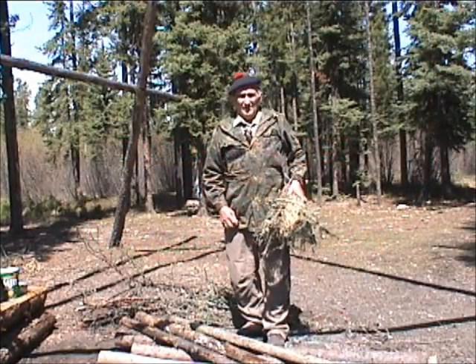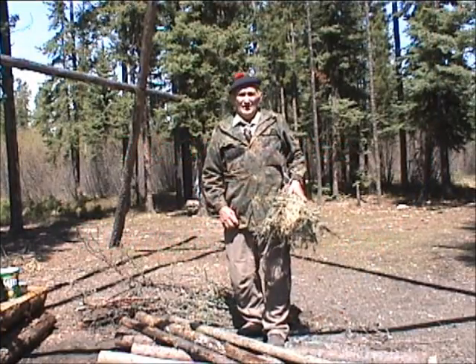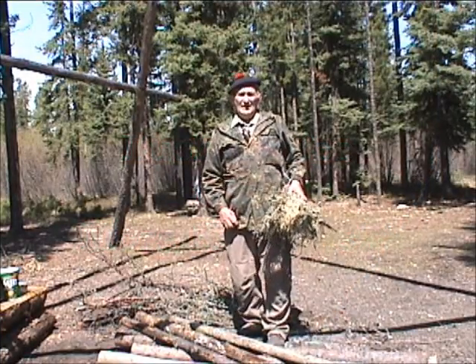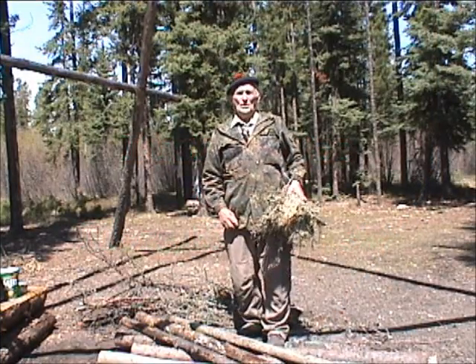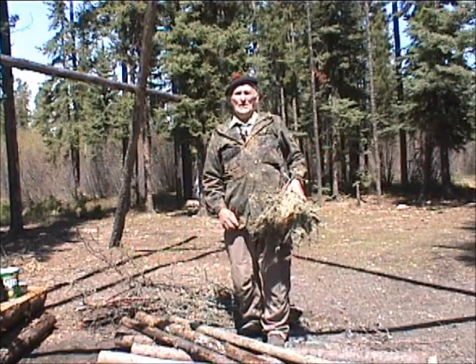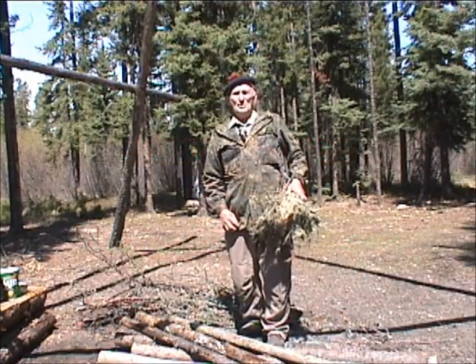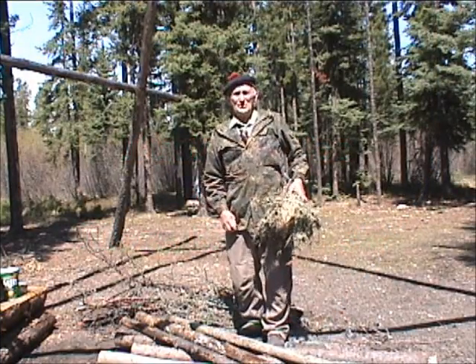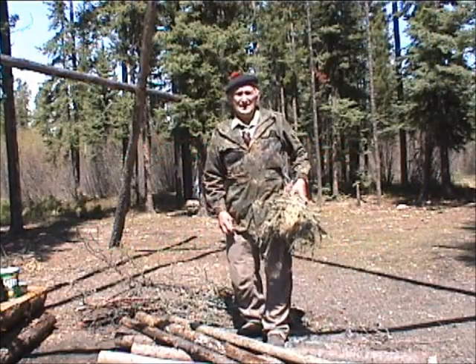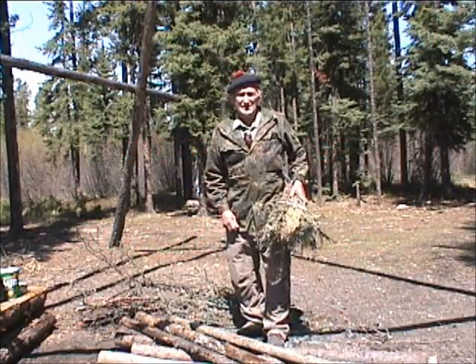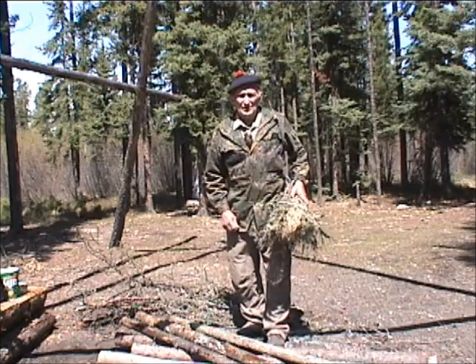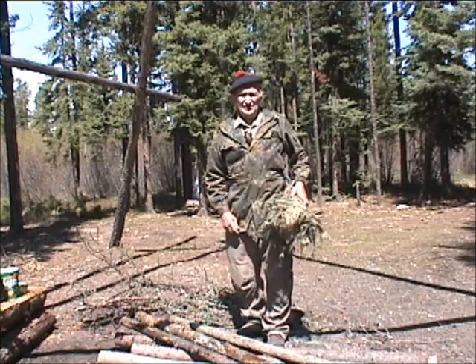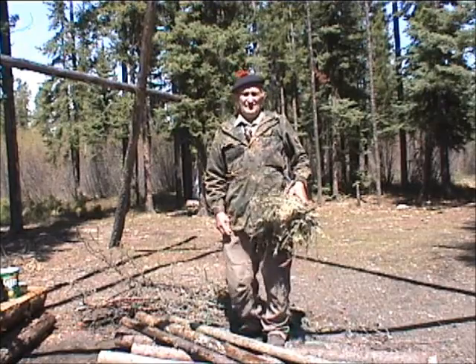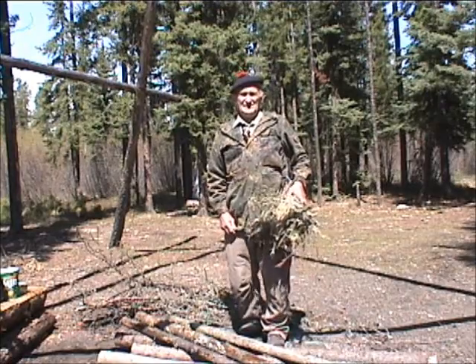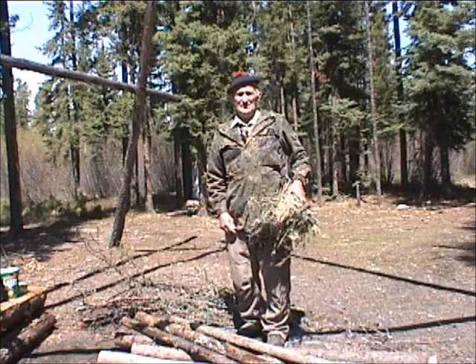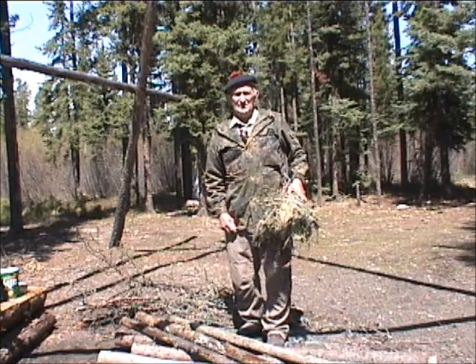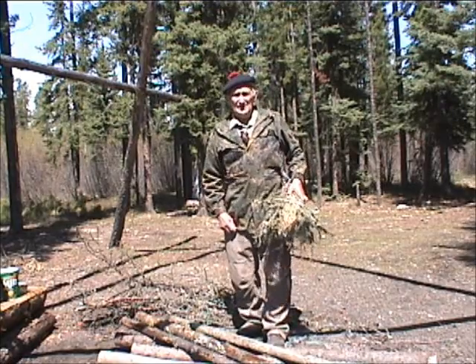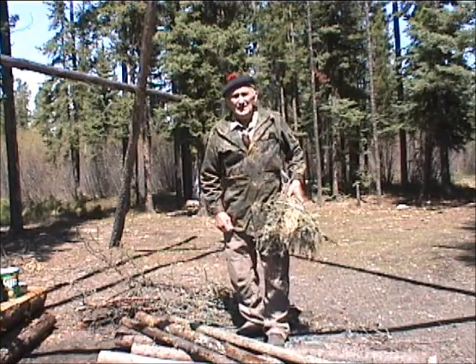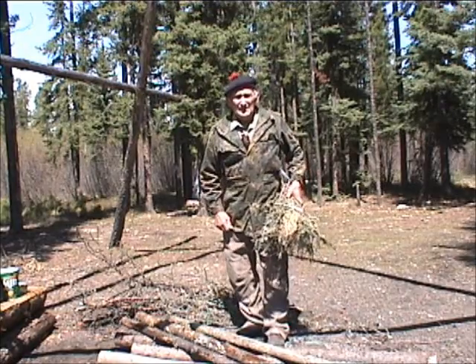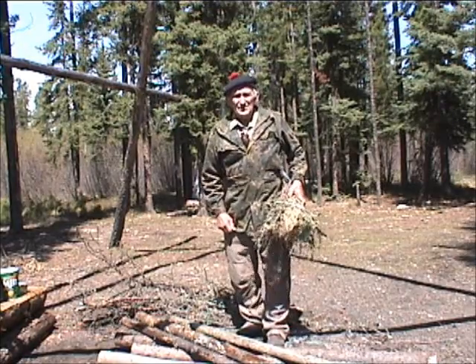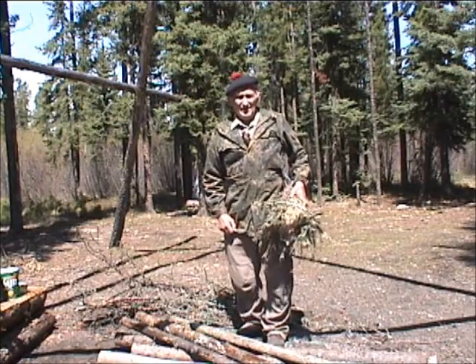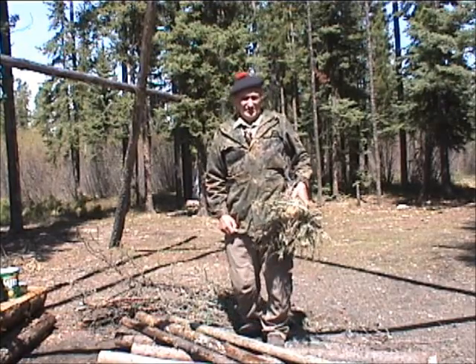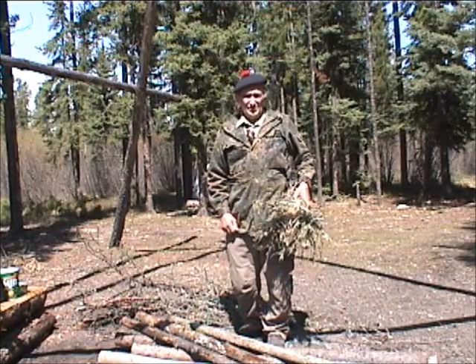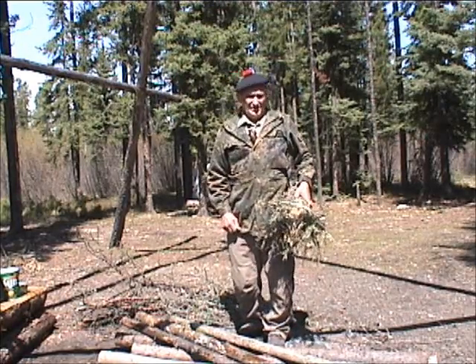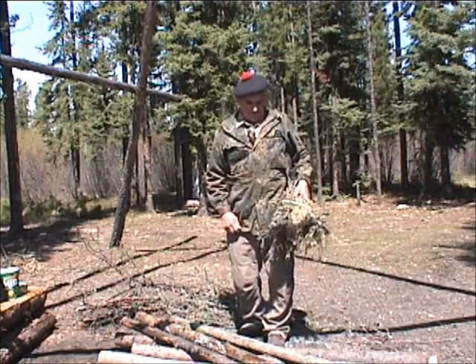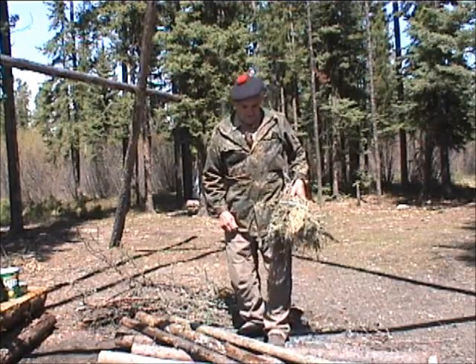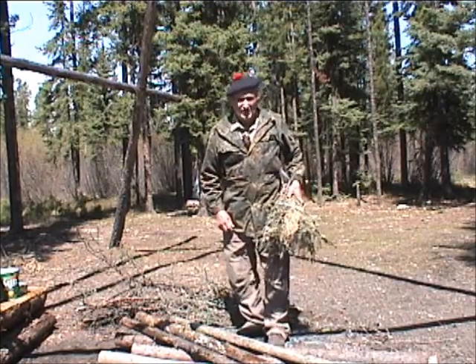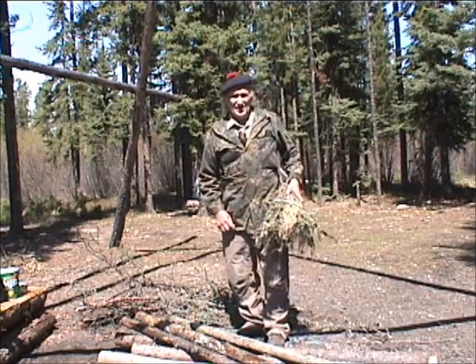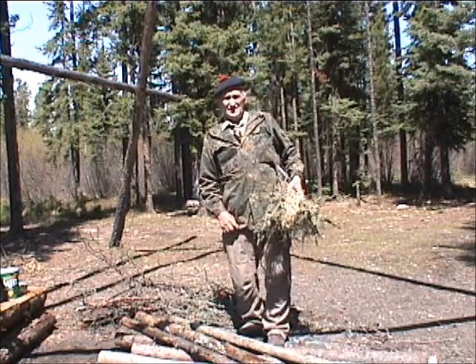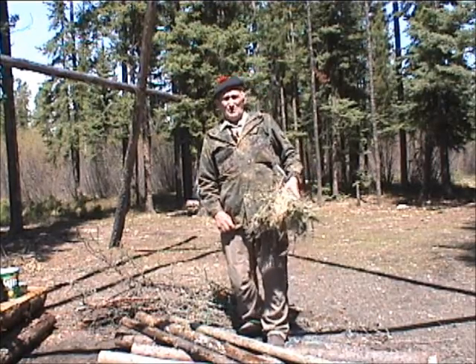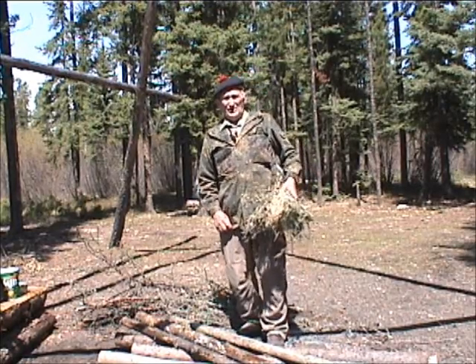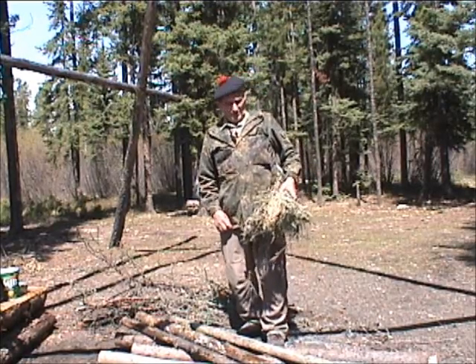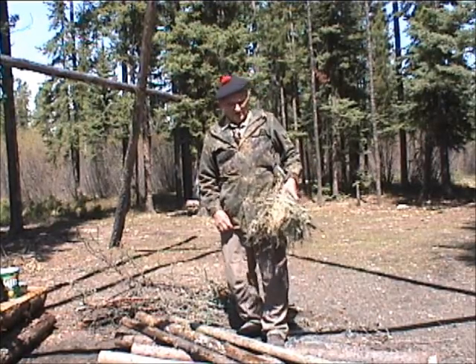Hello, I'm Morris Kohansky, Wilderness Living Skills and Survival Instructor, specializing in the boreal forest.